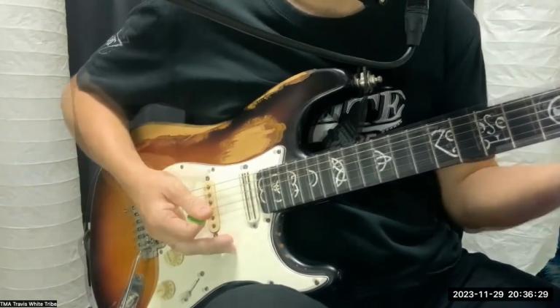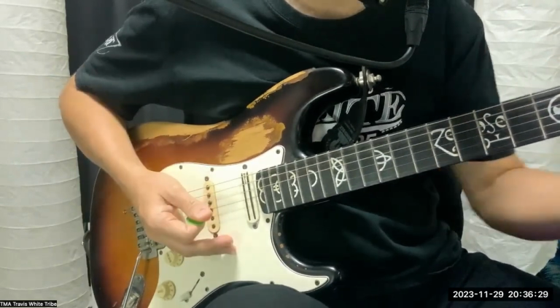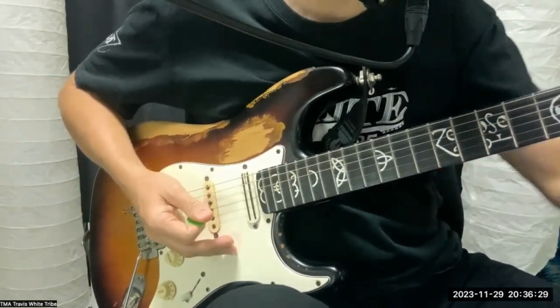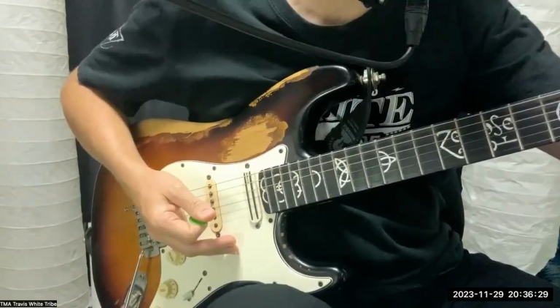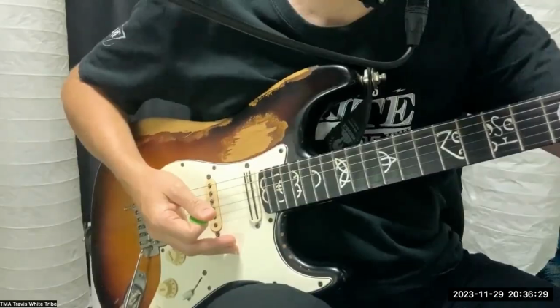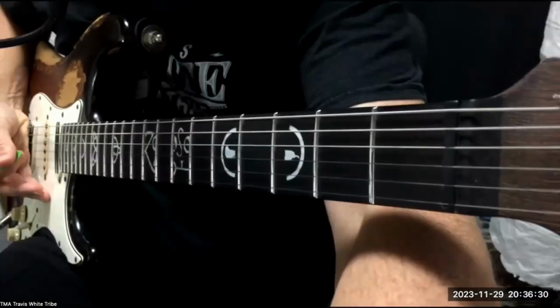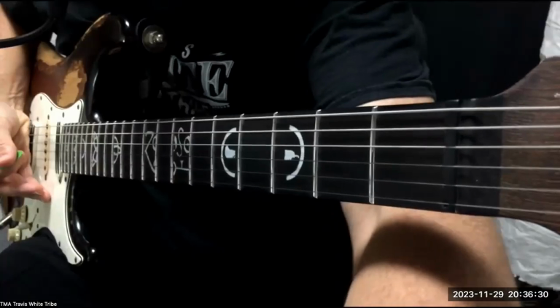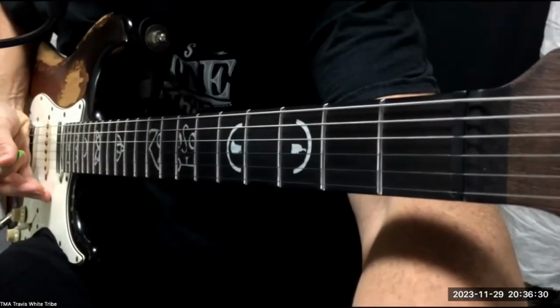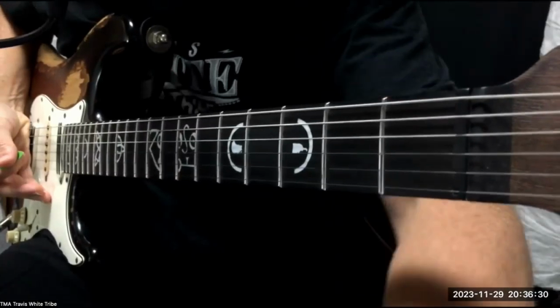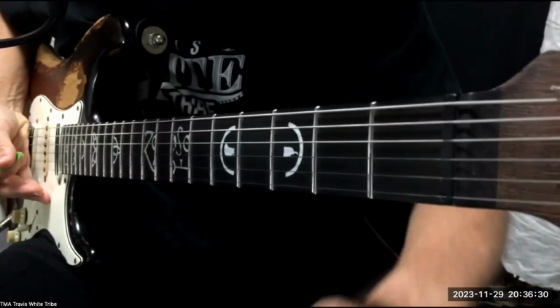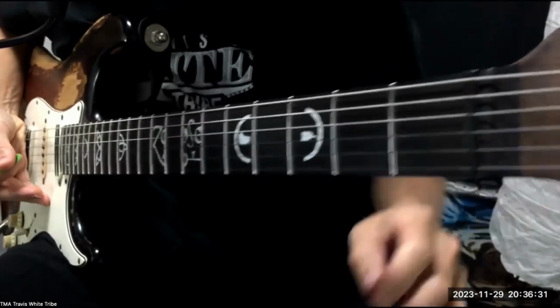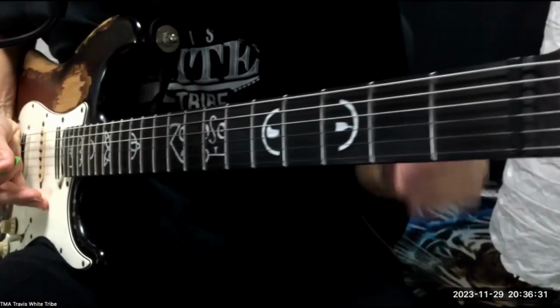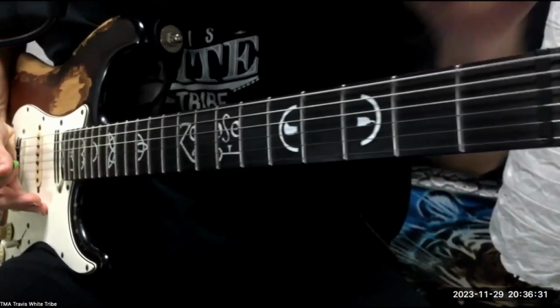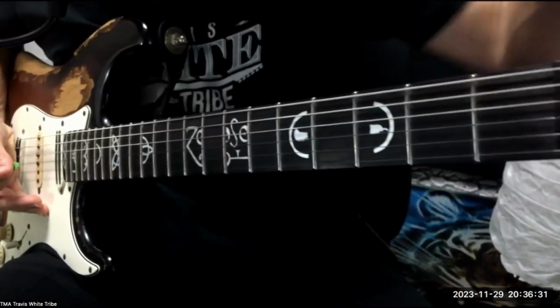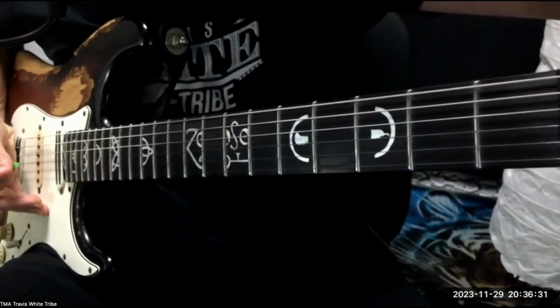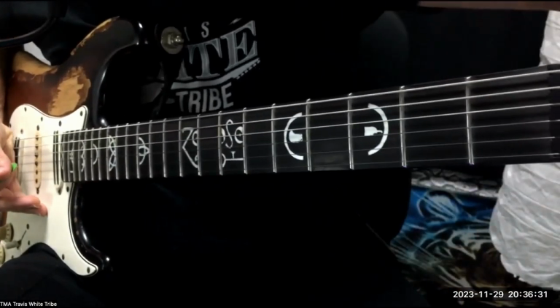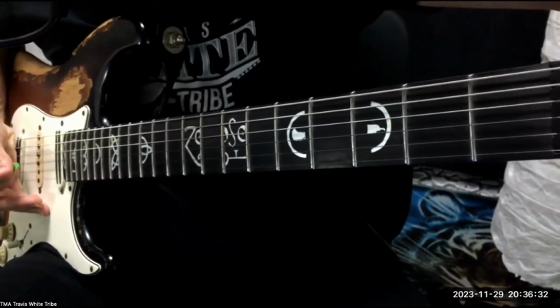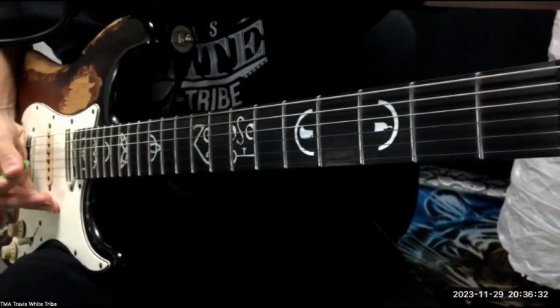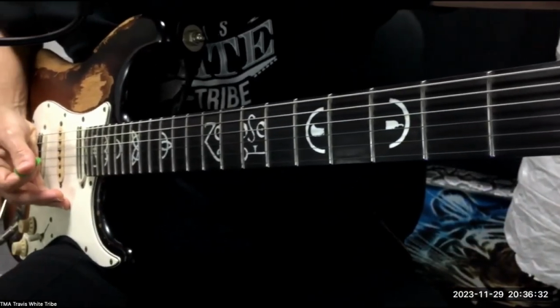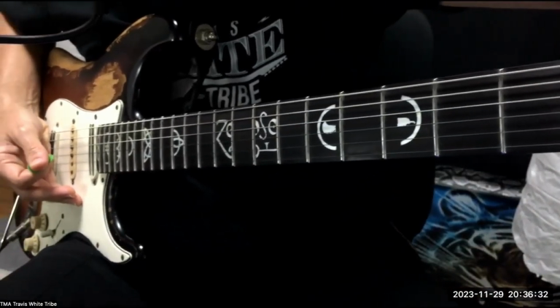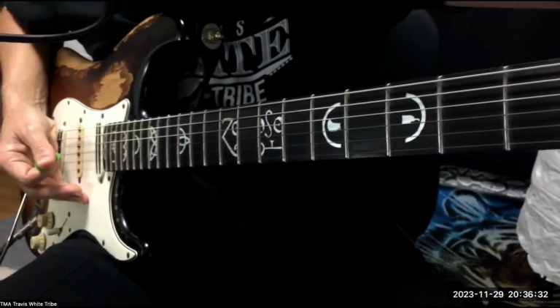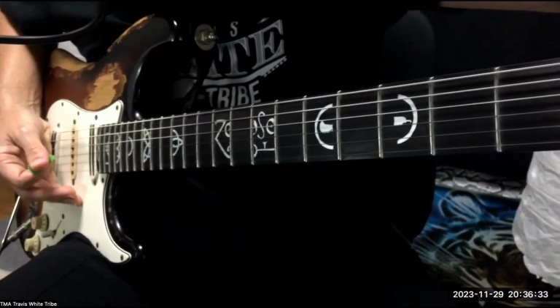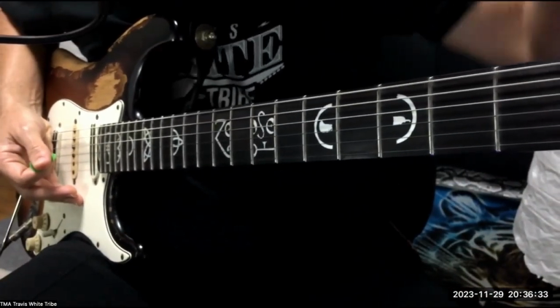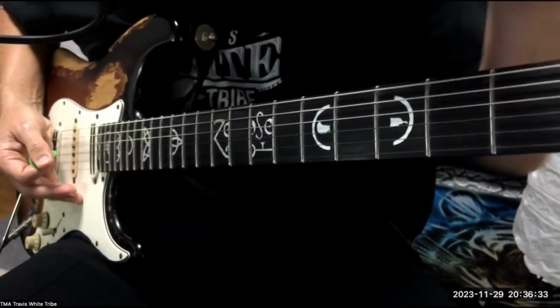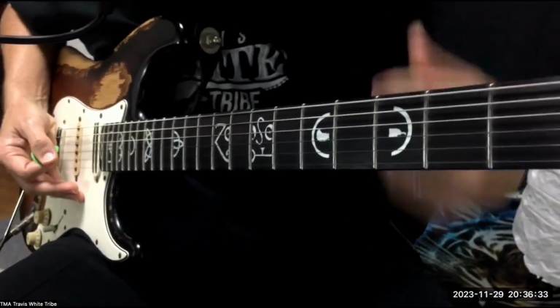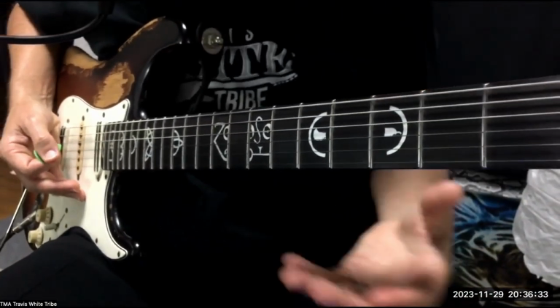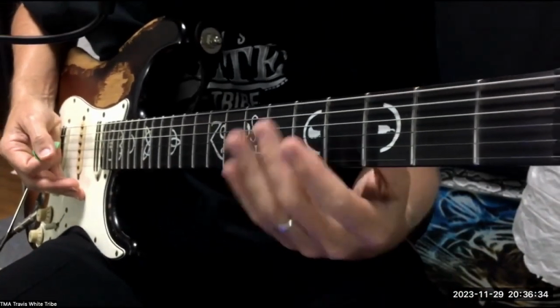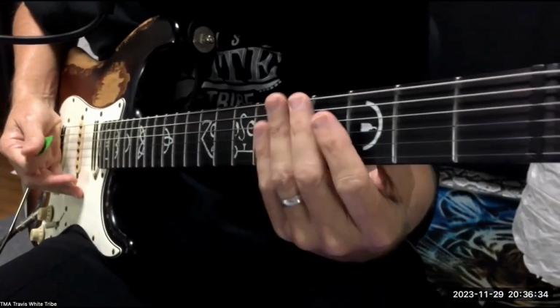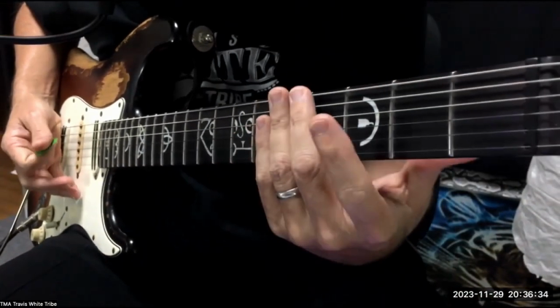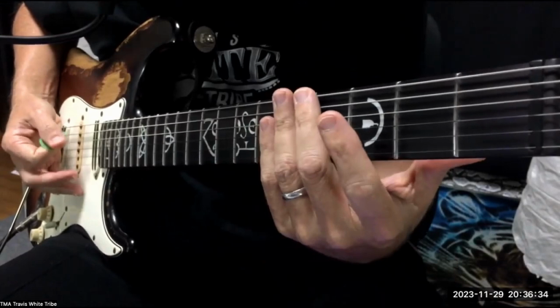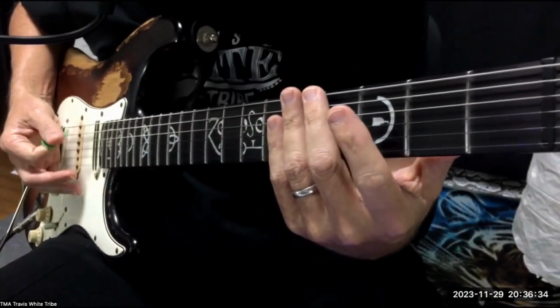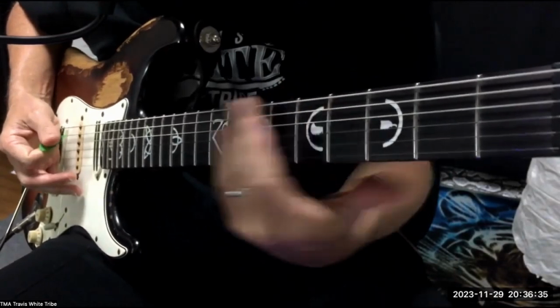I'll change the camera angle for you again so you can see right down the fretboard to my hand and what my hand is doing. Here we go.